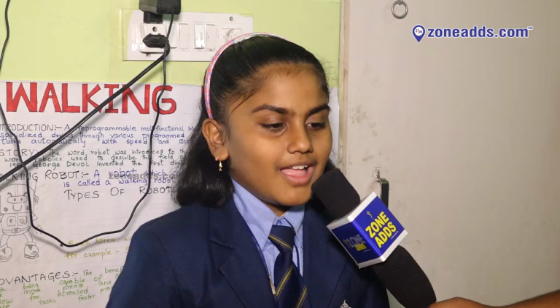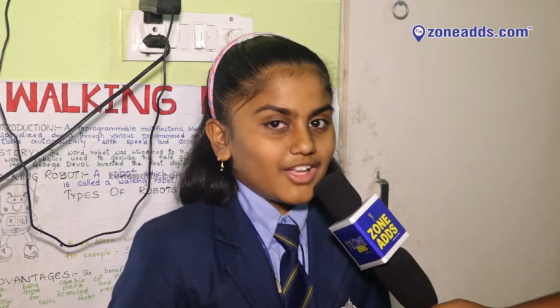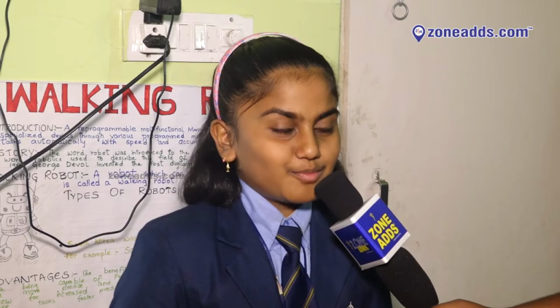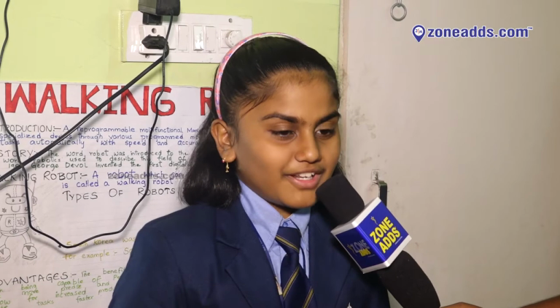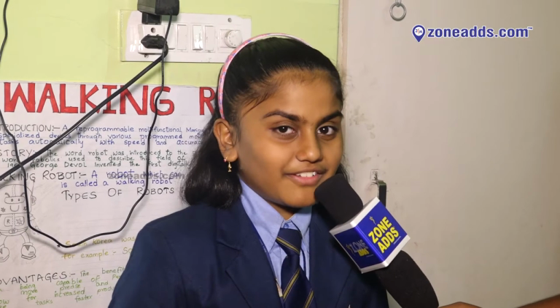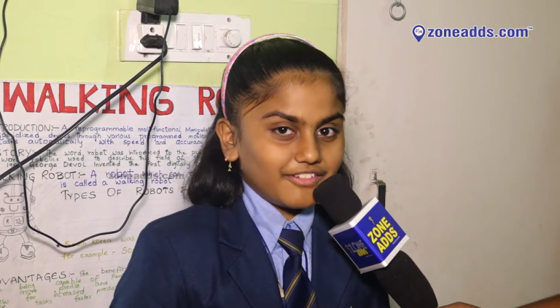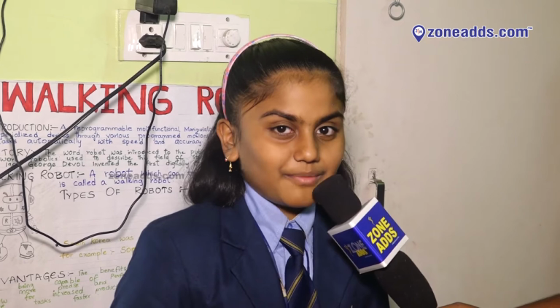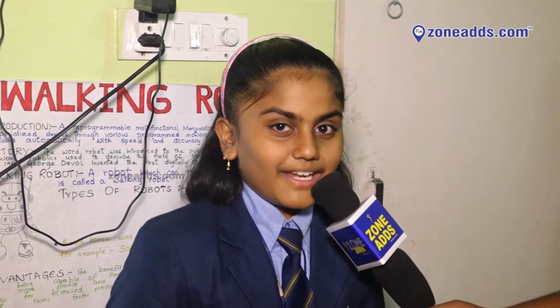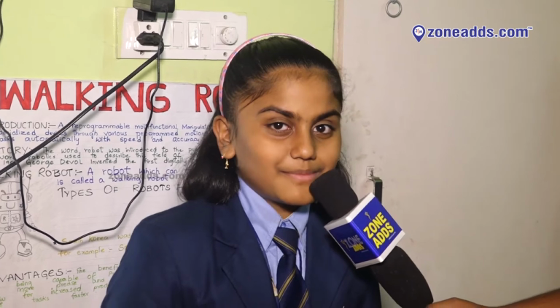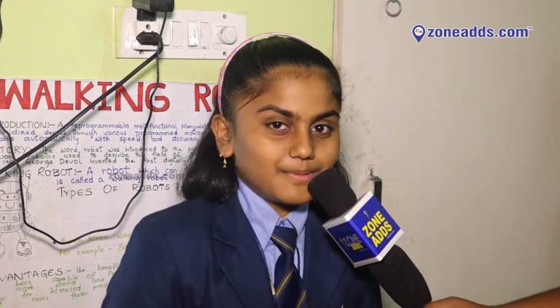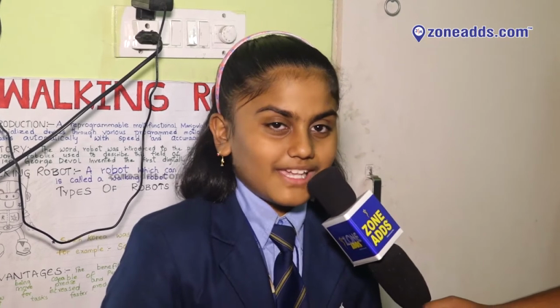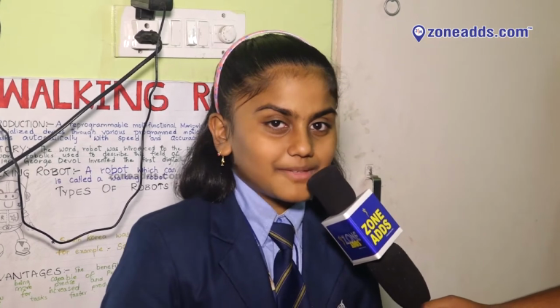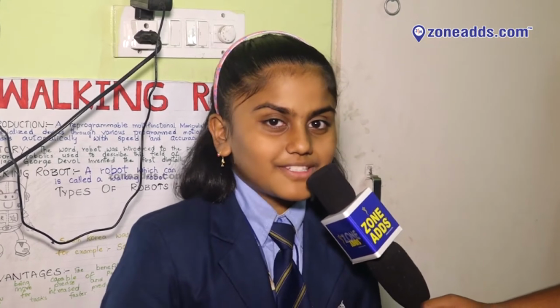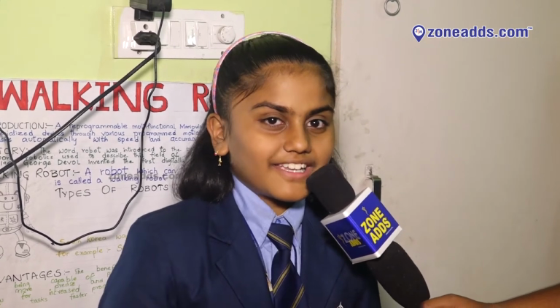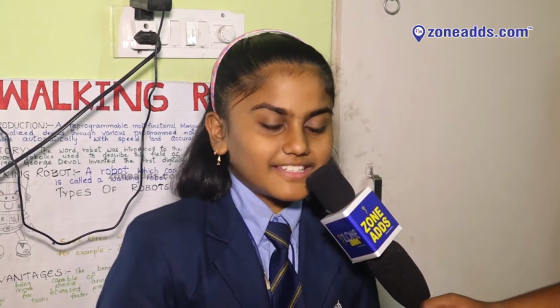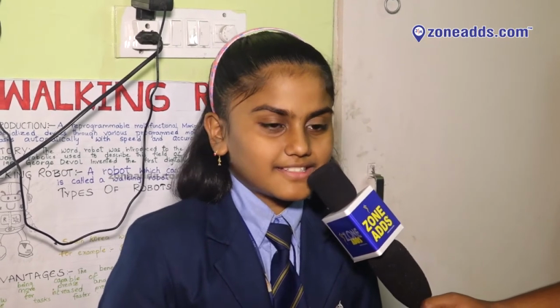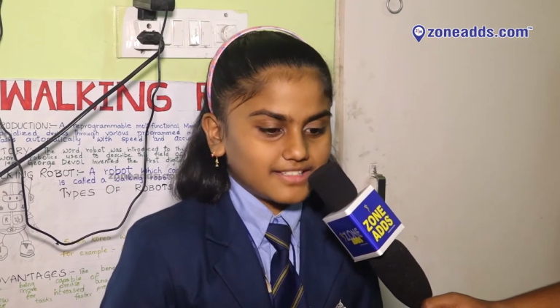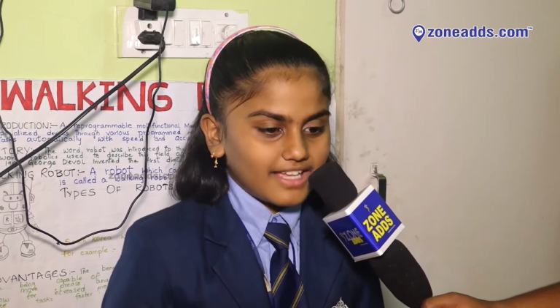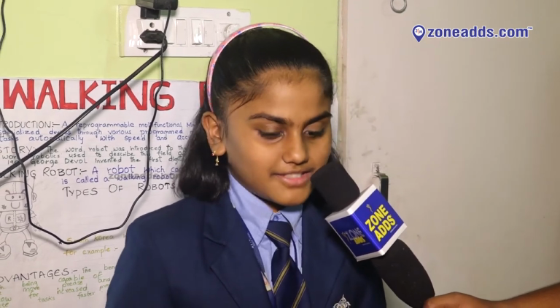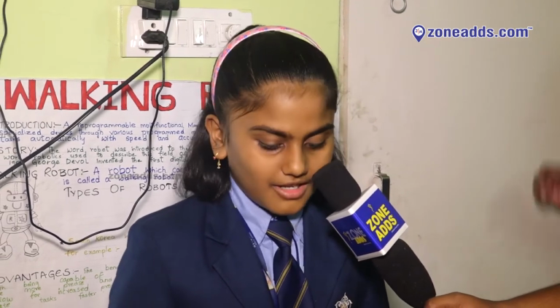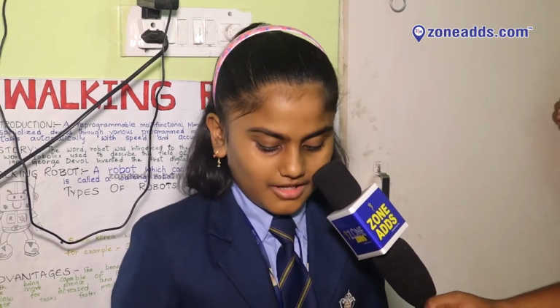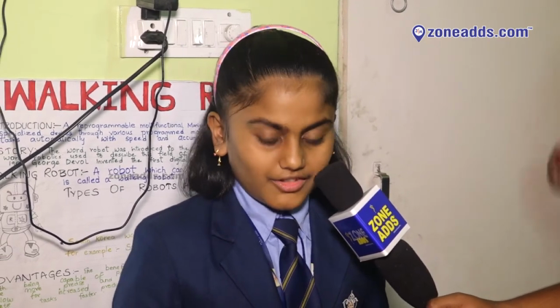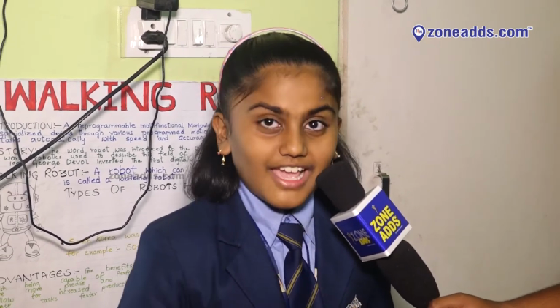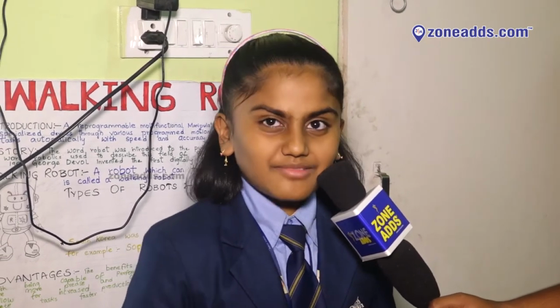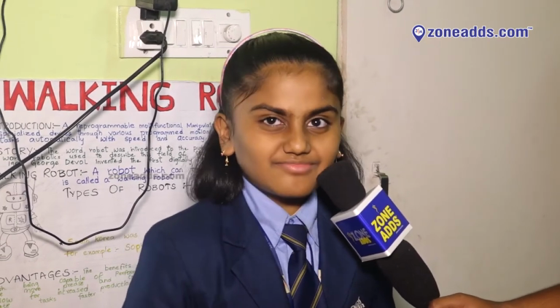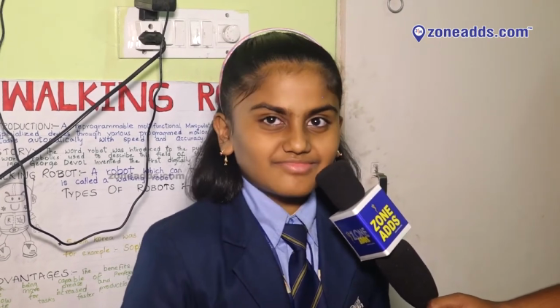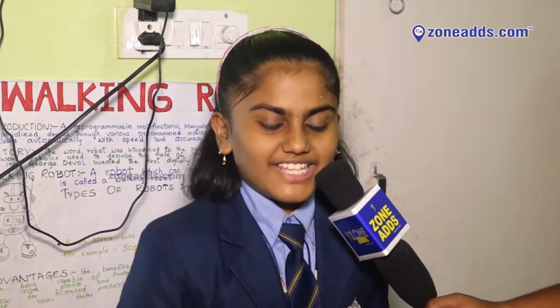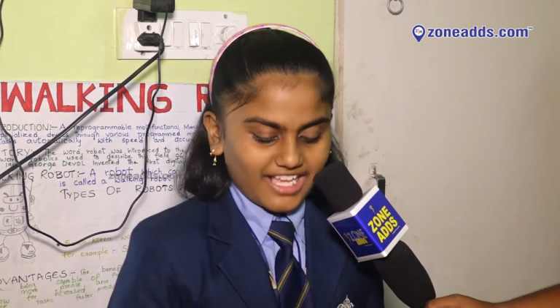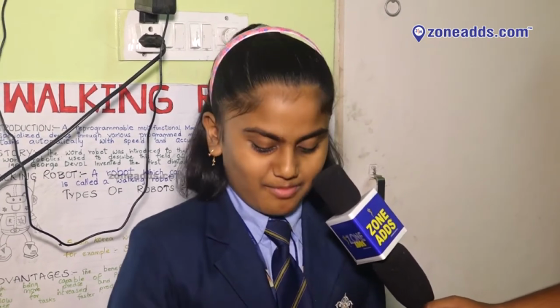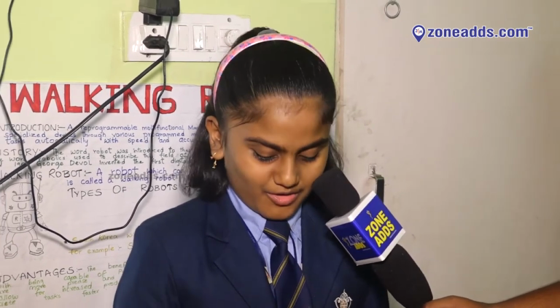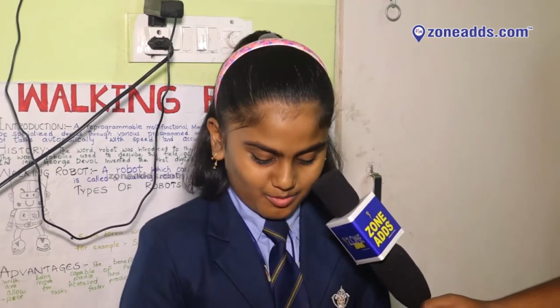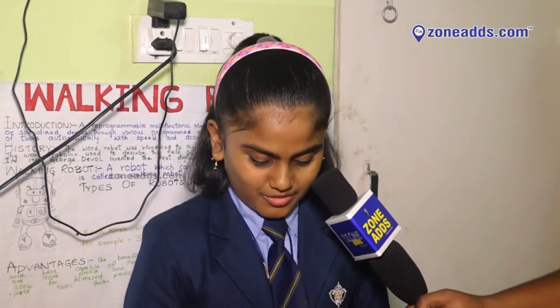Good morning everyone. My name is Bindia. I am studying in sixth class. Today I am talking about a robot.